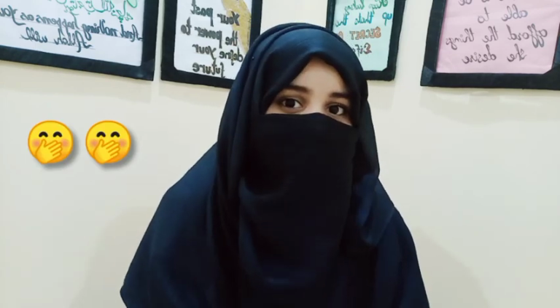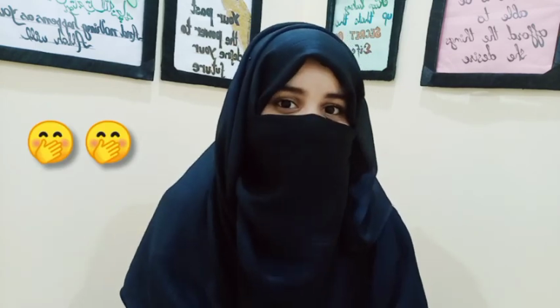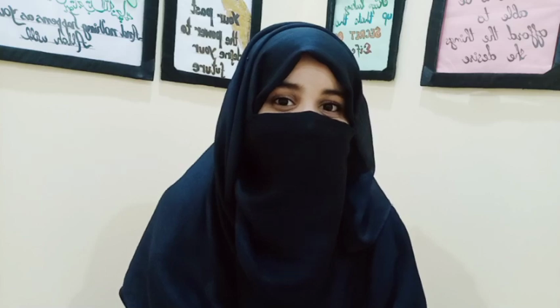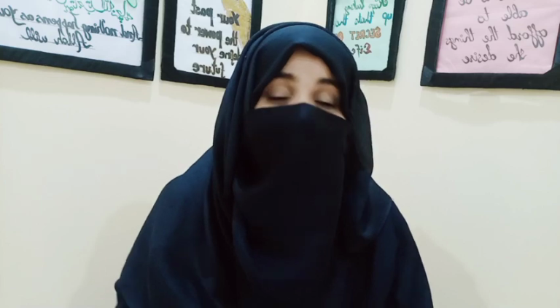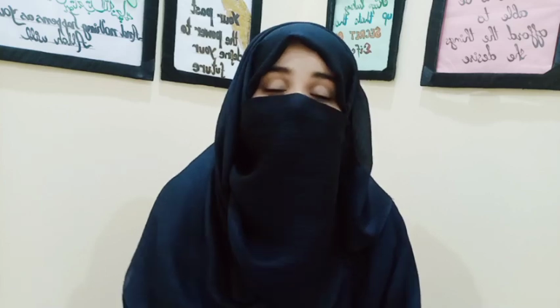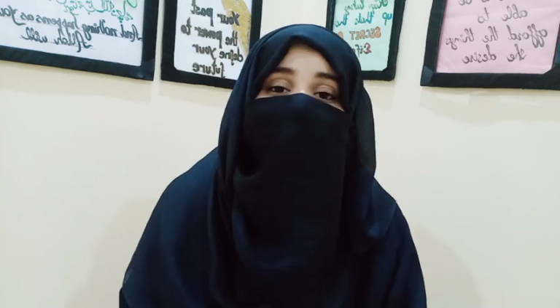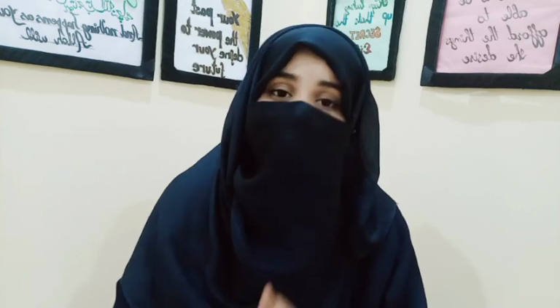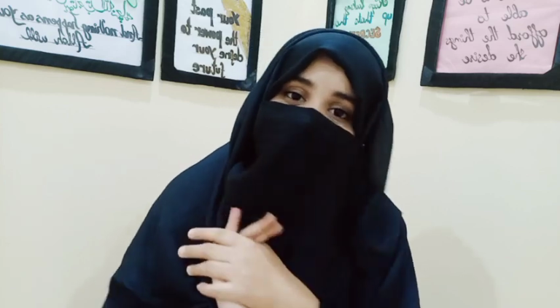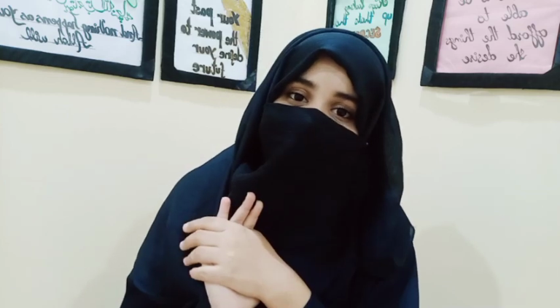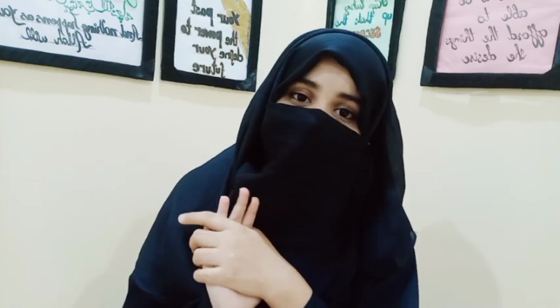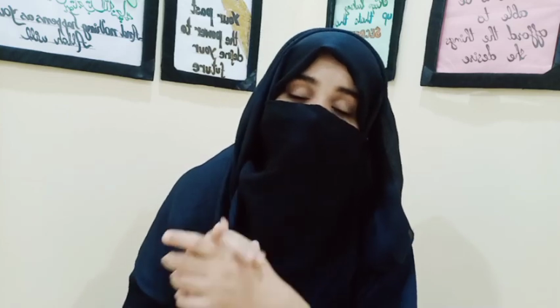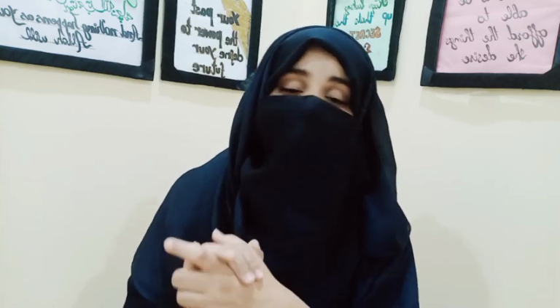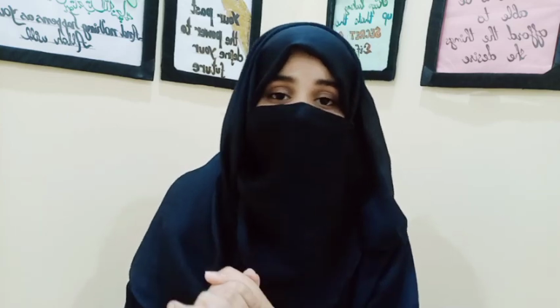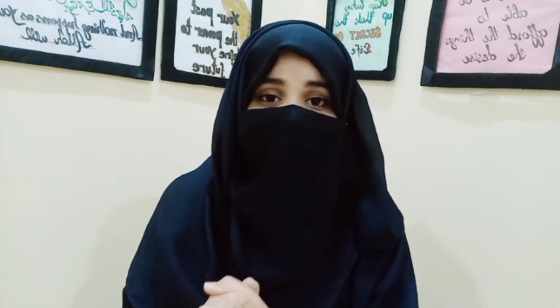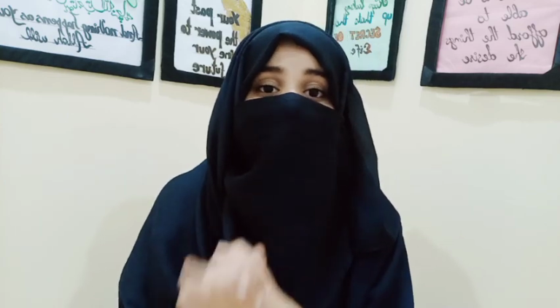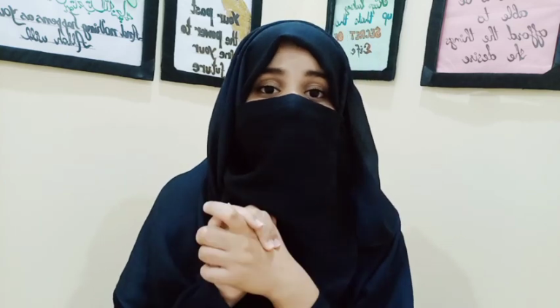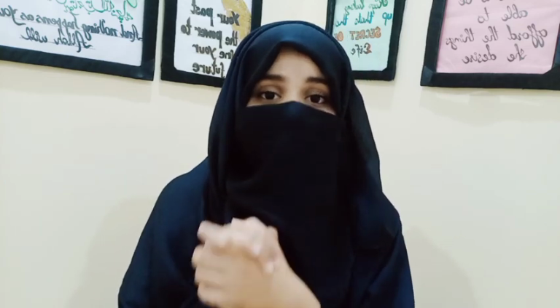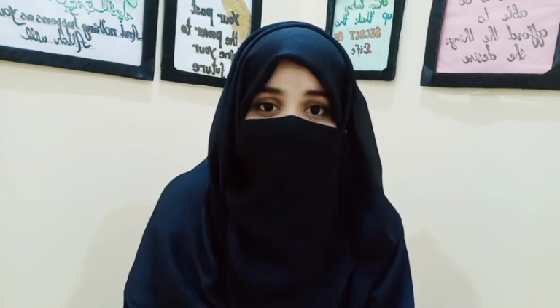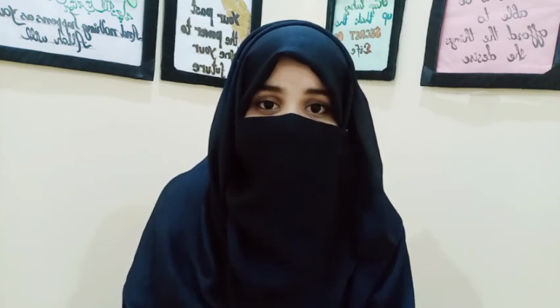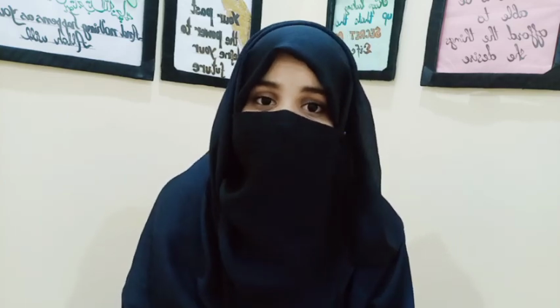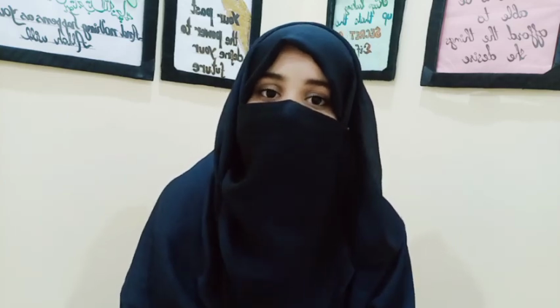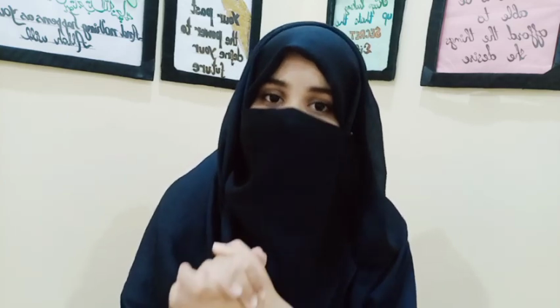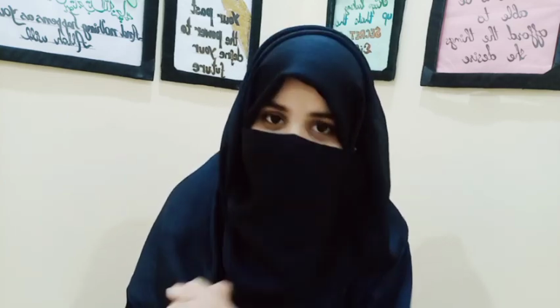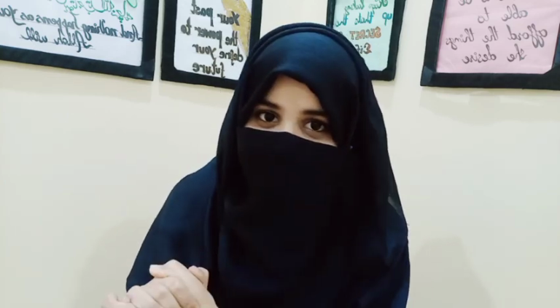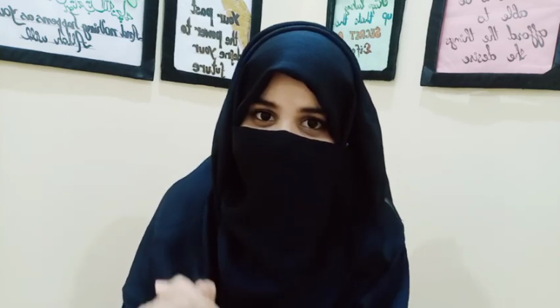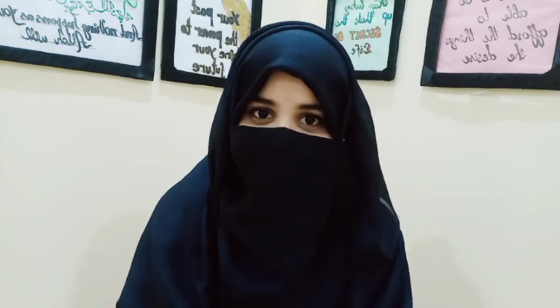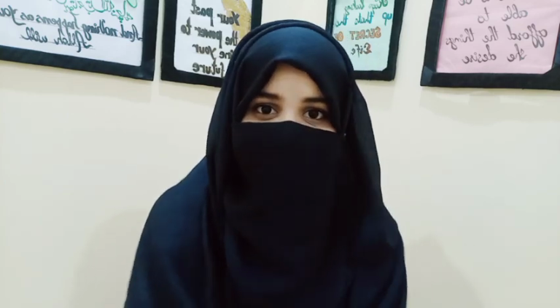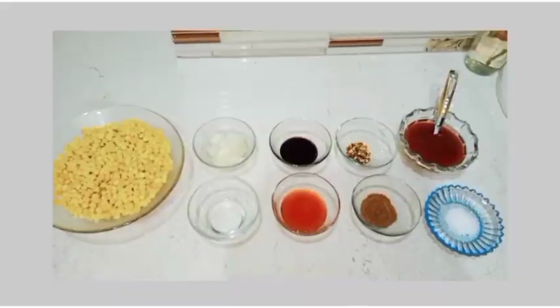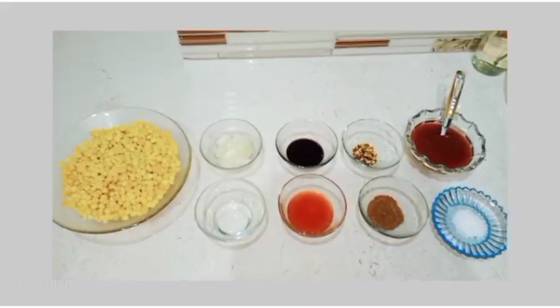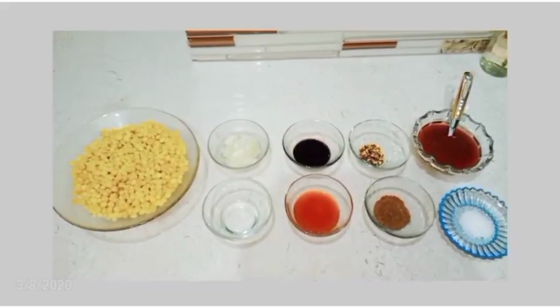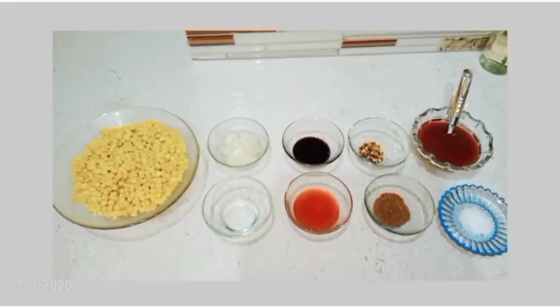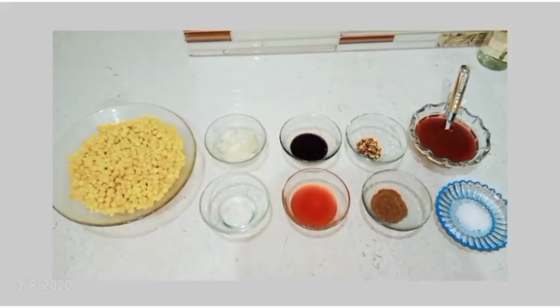So guys, let's see how to make spicy sweet corn. In the name of Allah, let's start with our recipe.